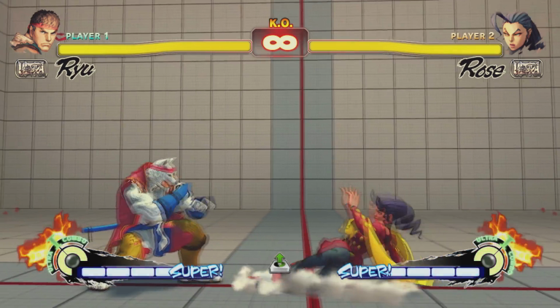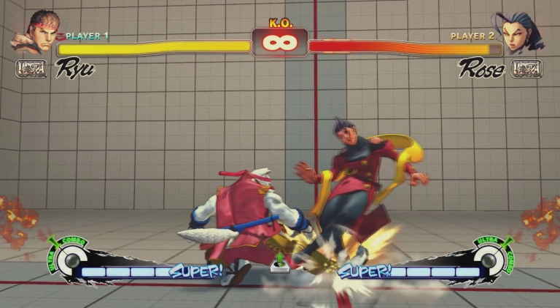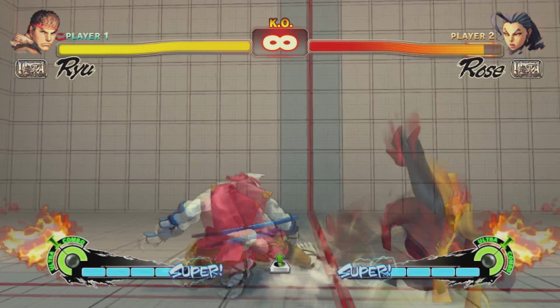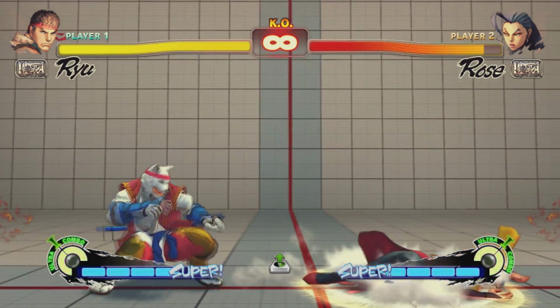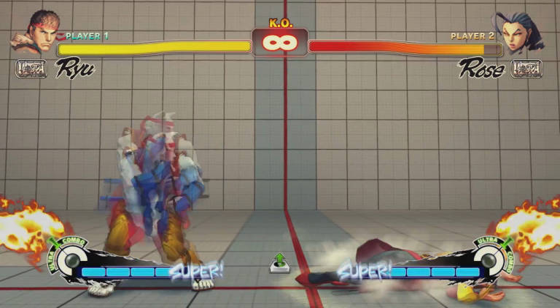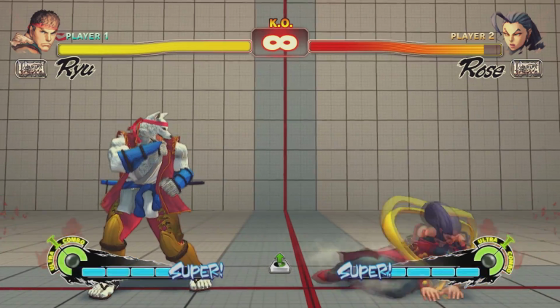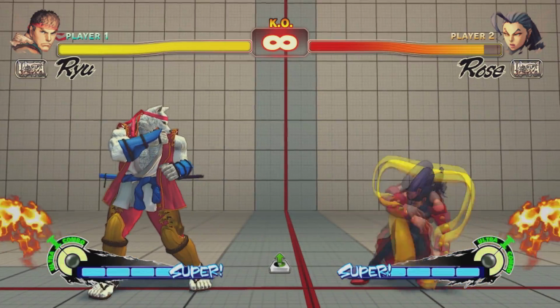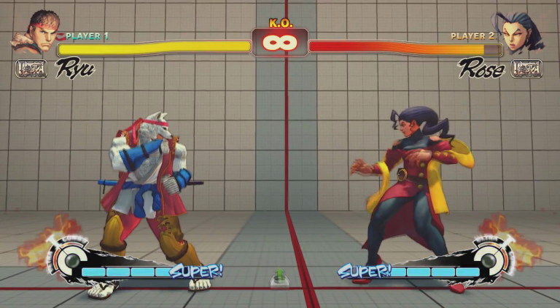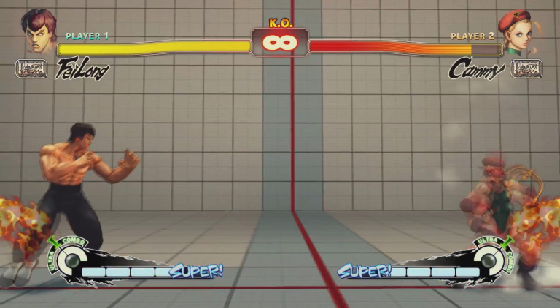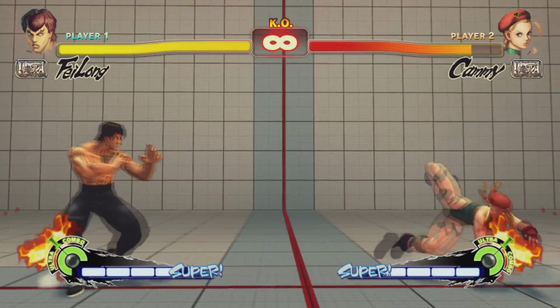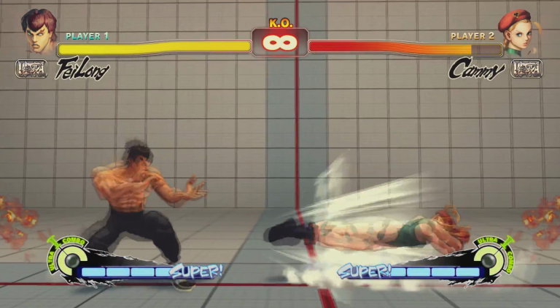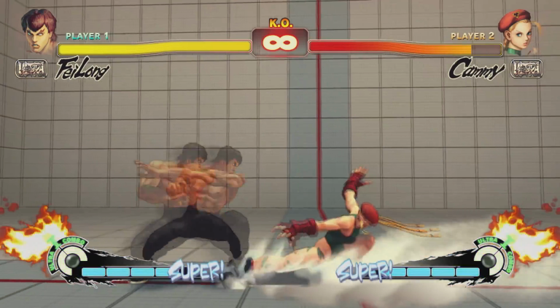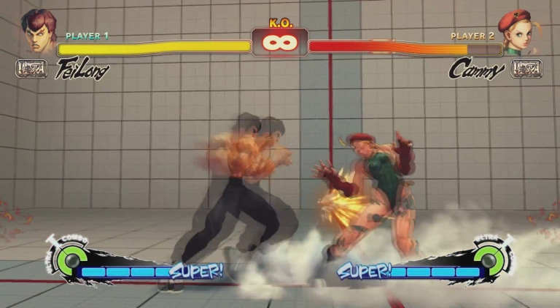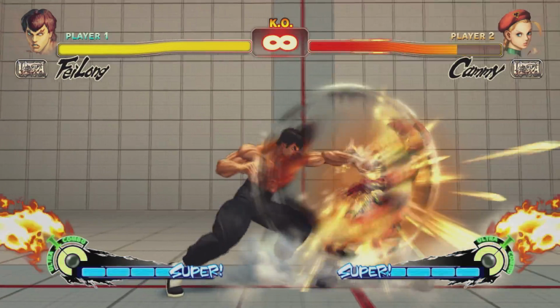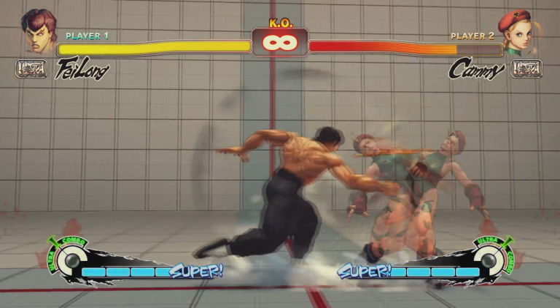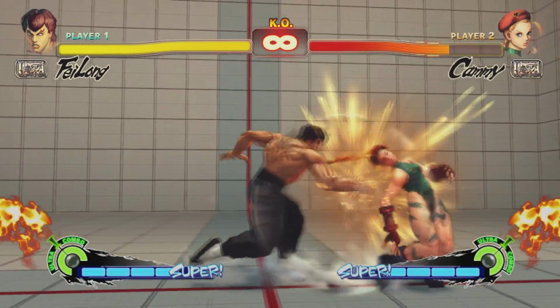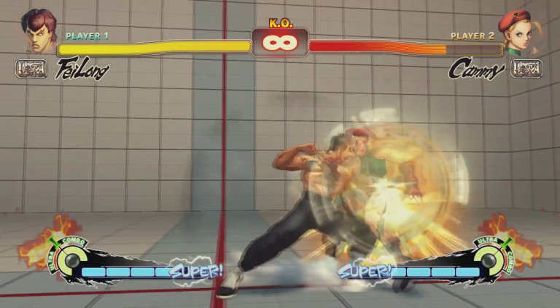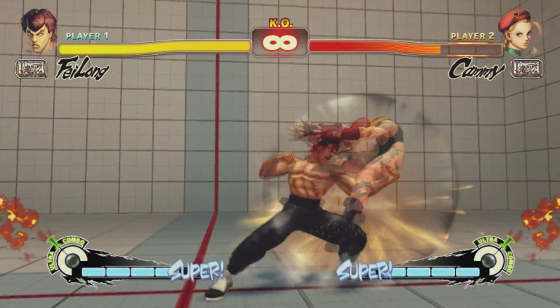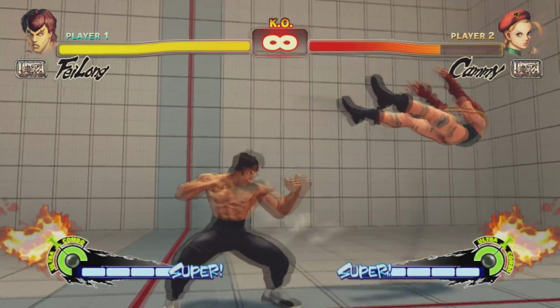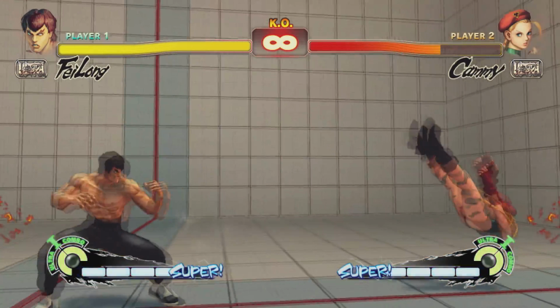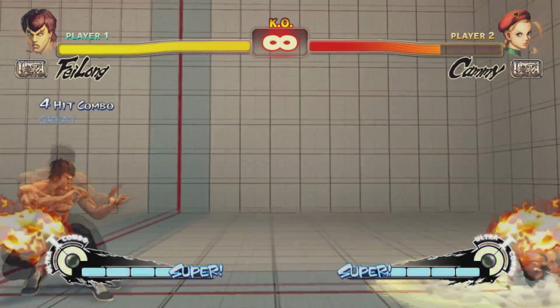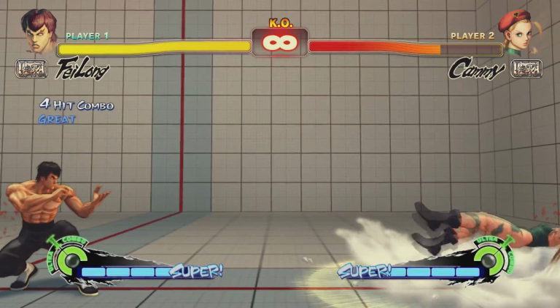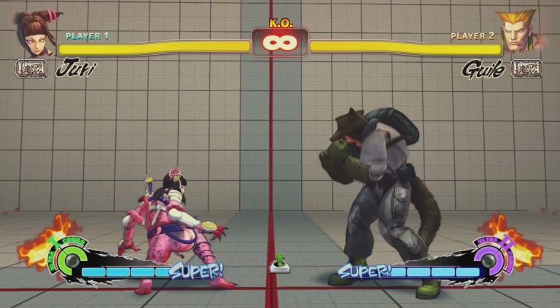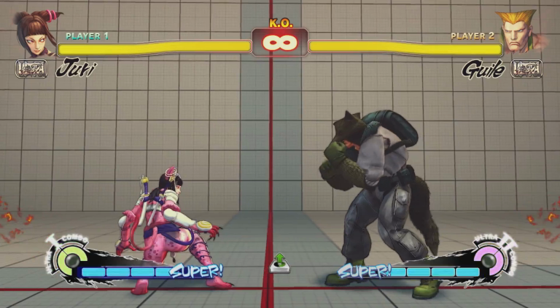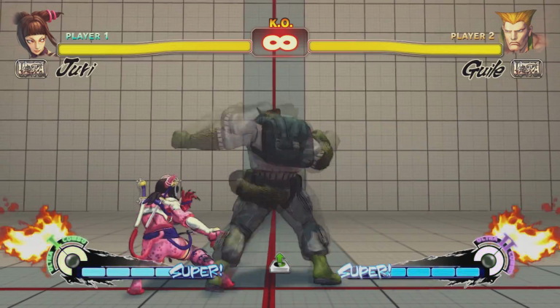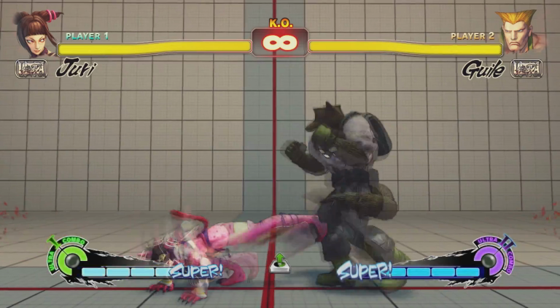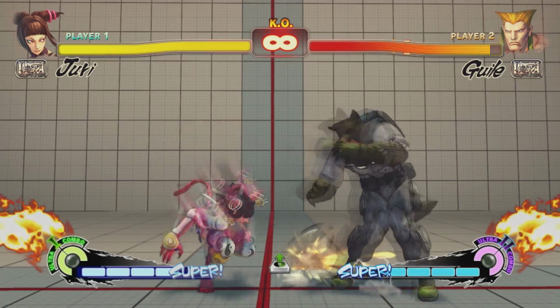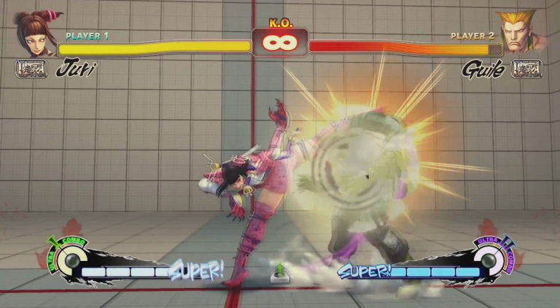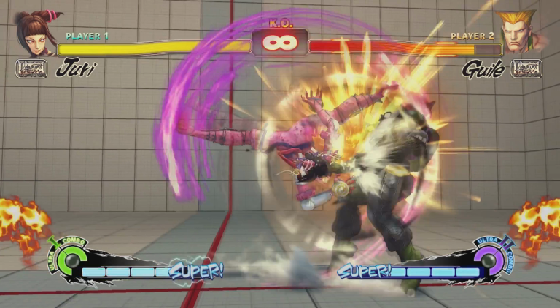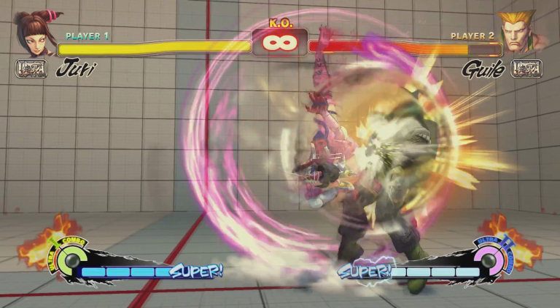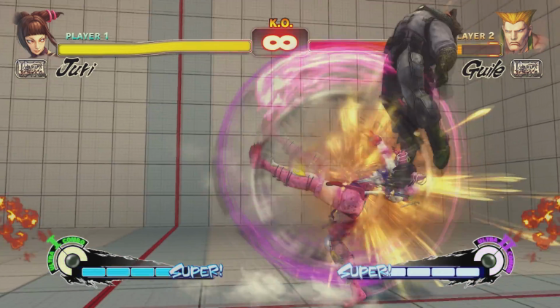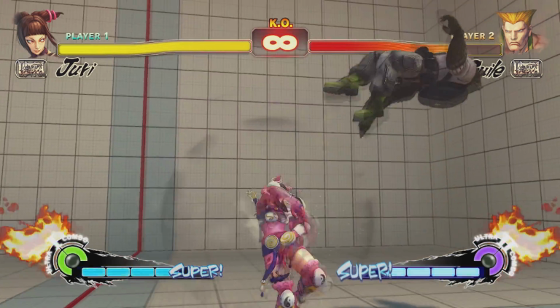In summary, anticipate their offense, stand just out of range, and react with your own attack to successfully whiff punish.